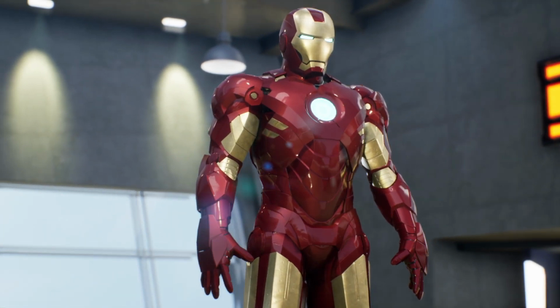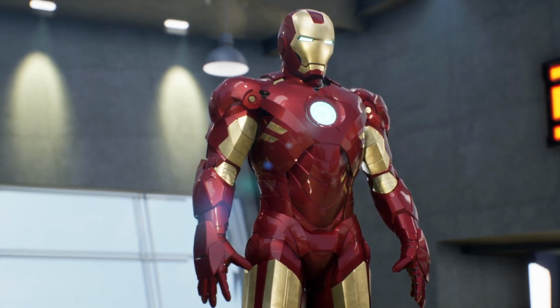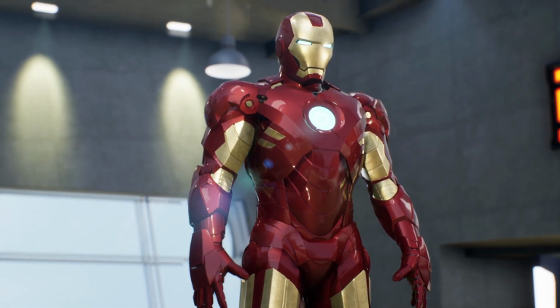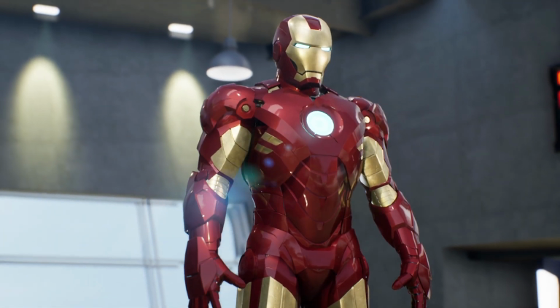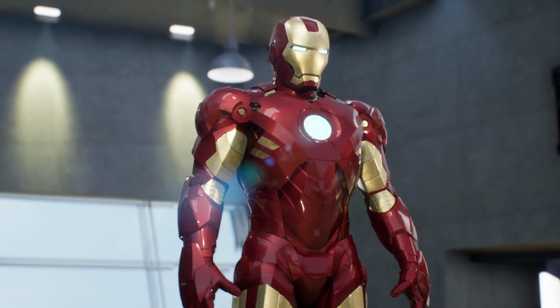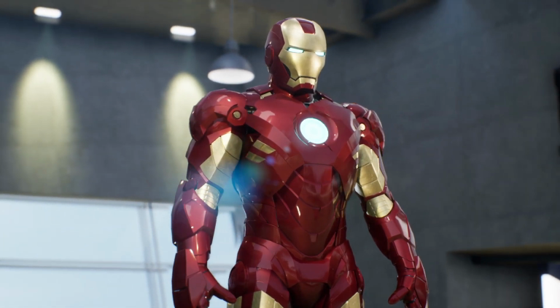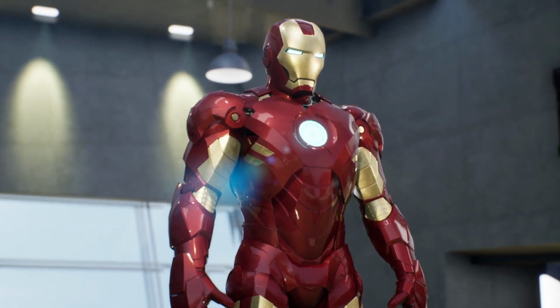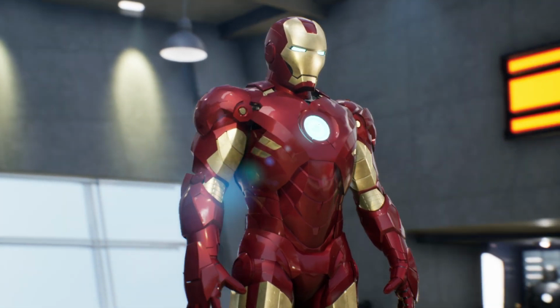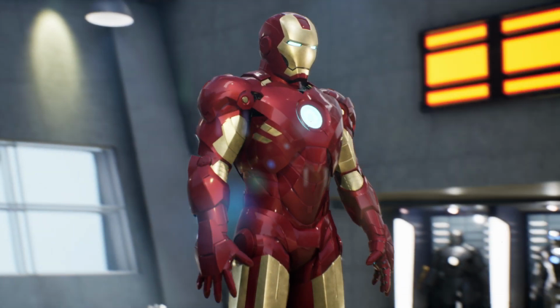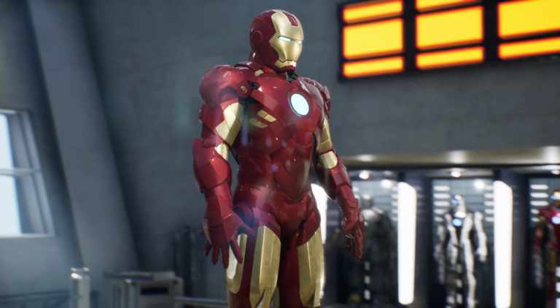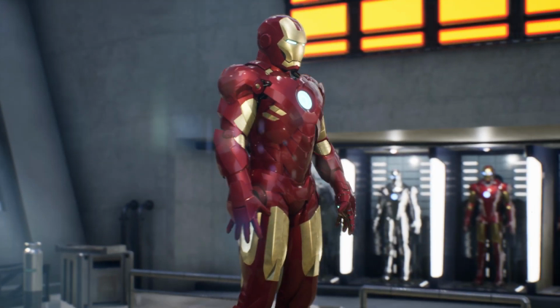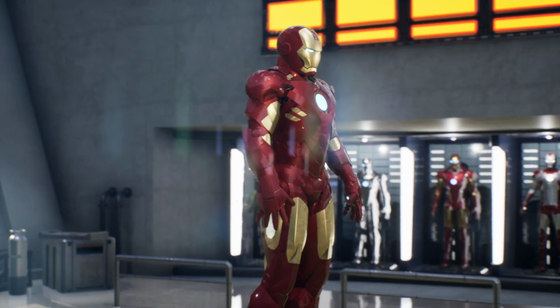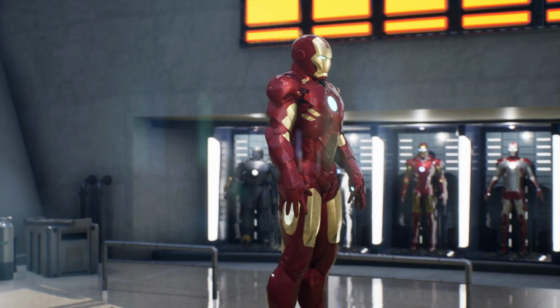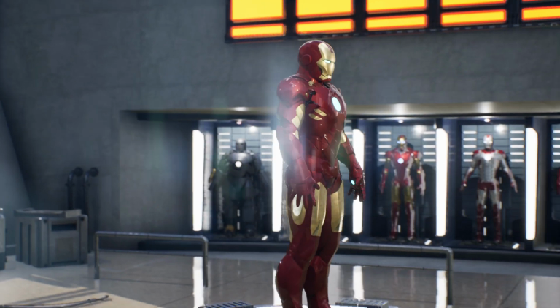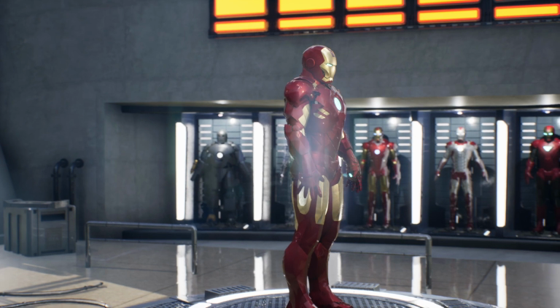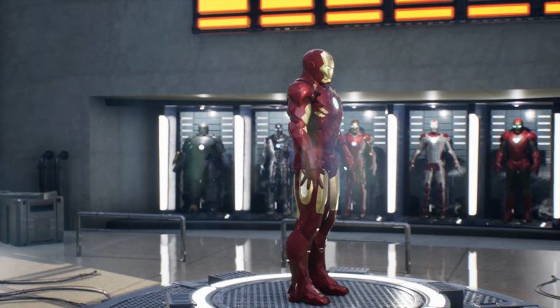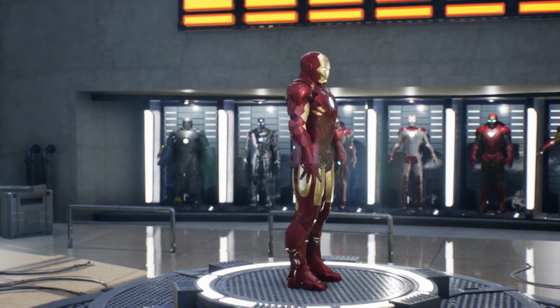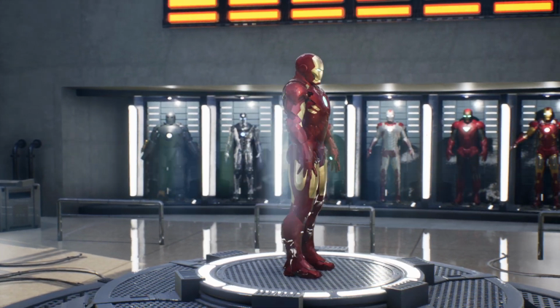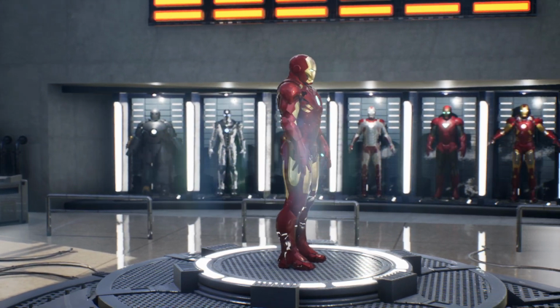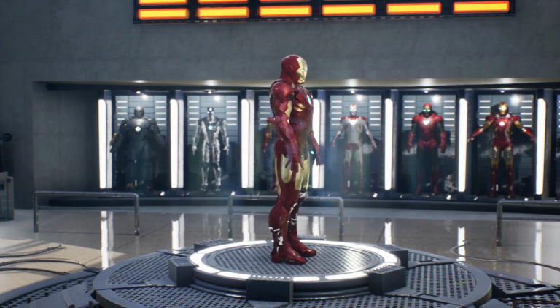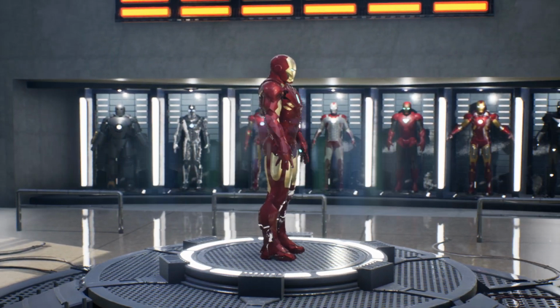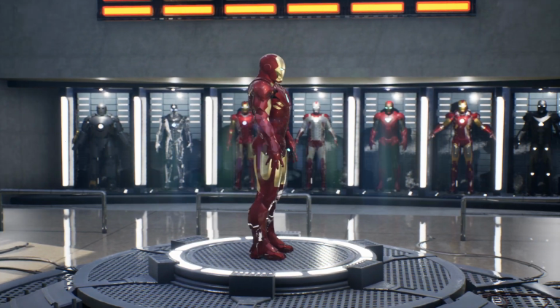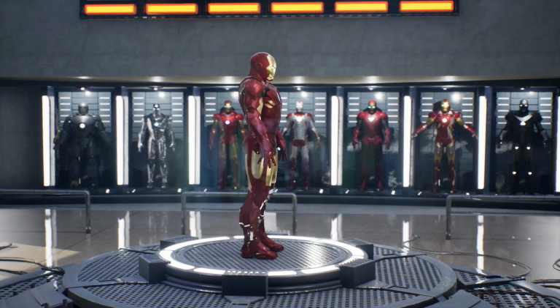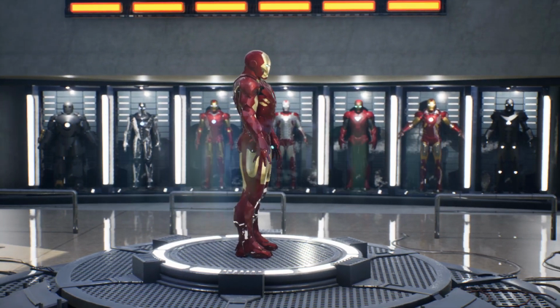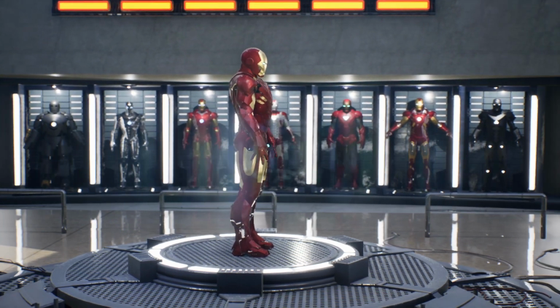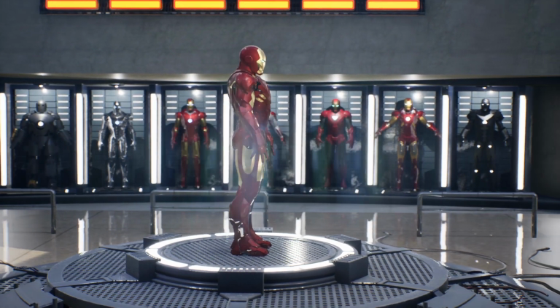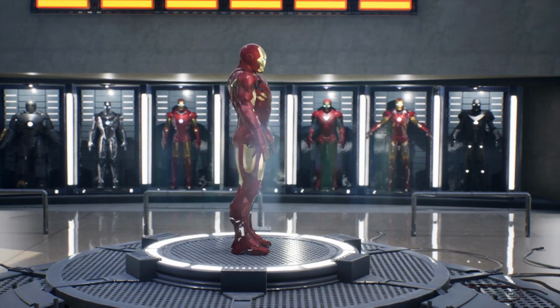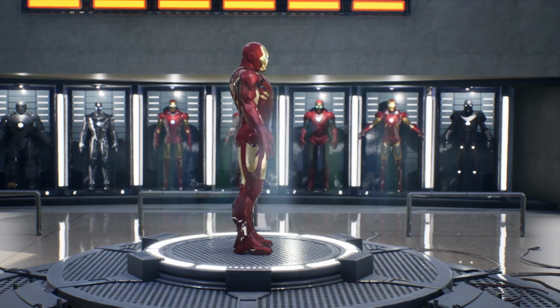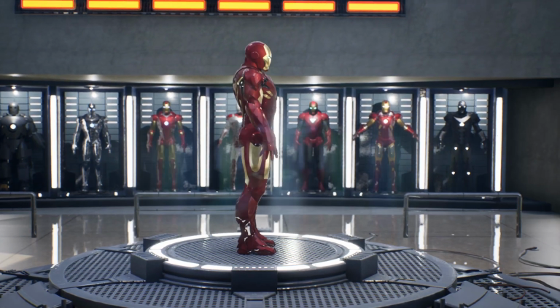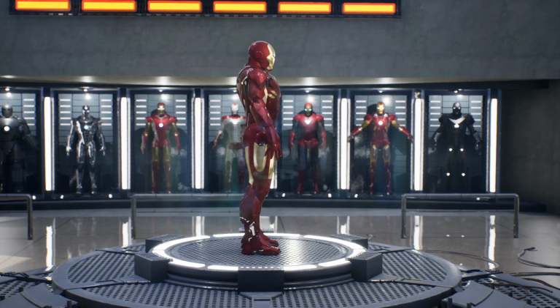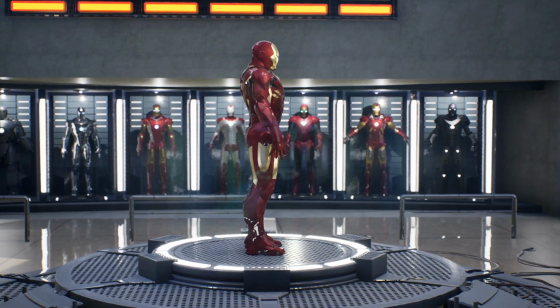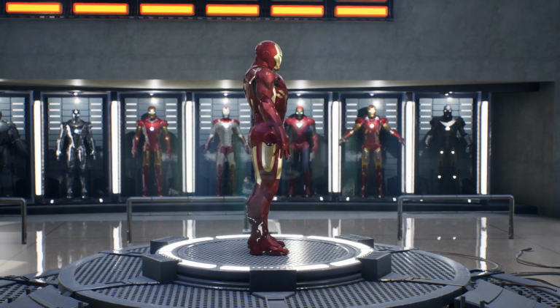Additionally, it features an impressive arsenal of missiles and a highly accurate targeting system, all guided by the dependable virtual assistant, Jarvis.